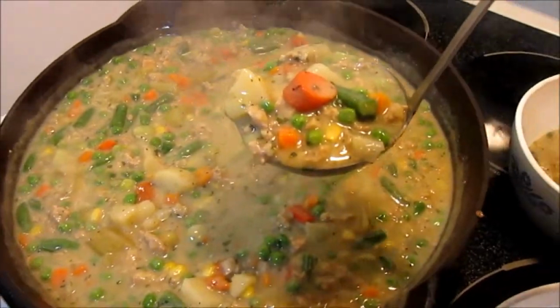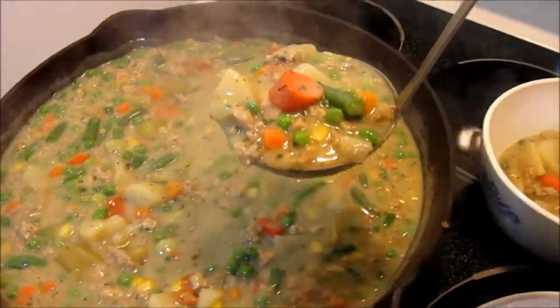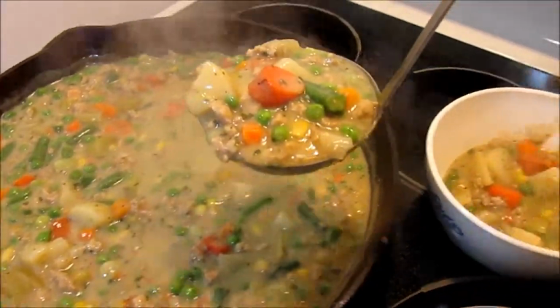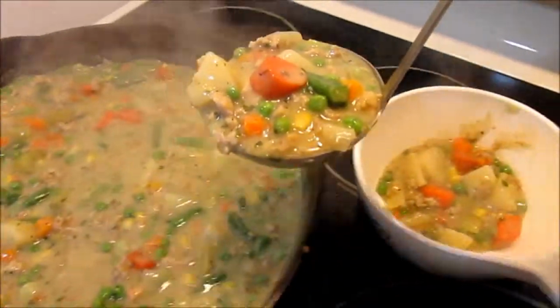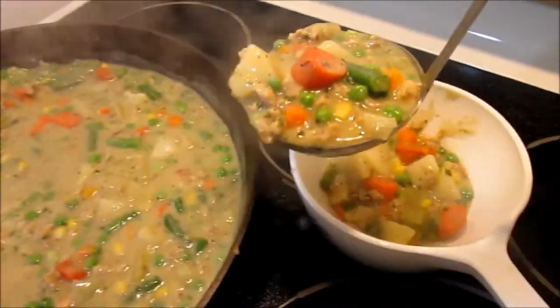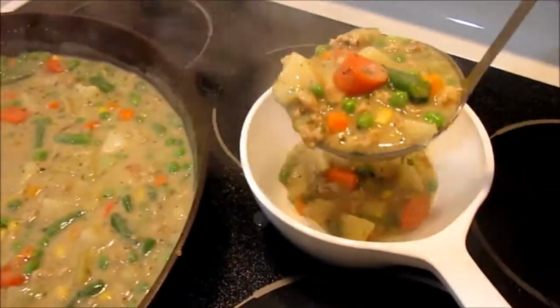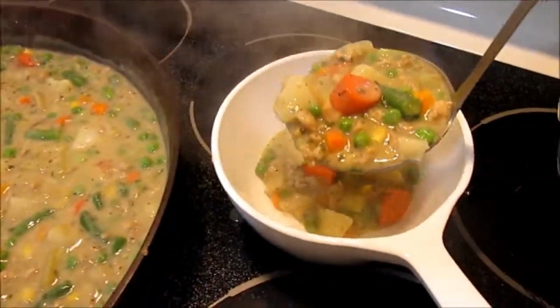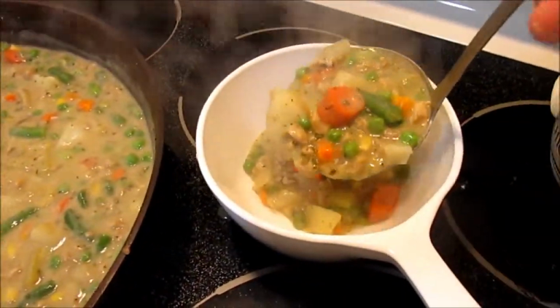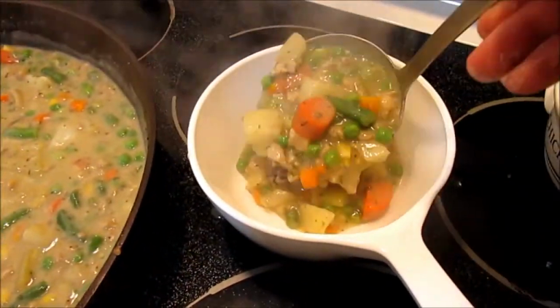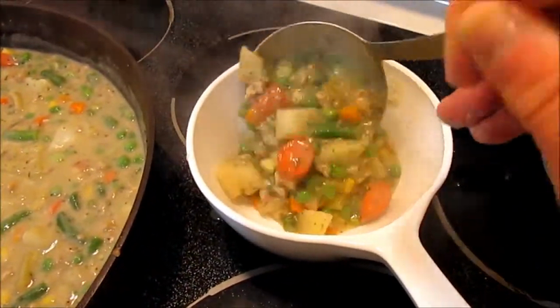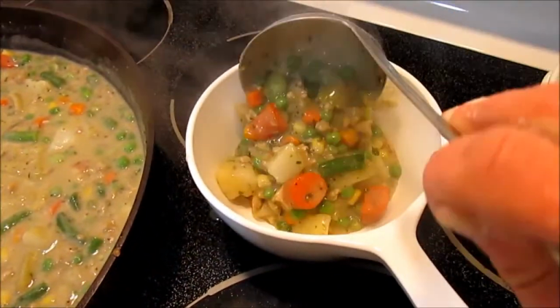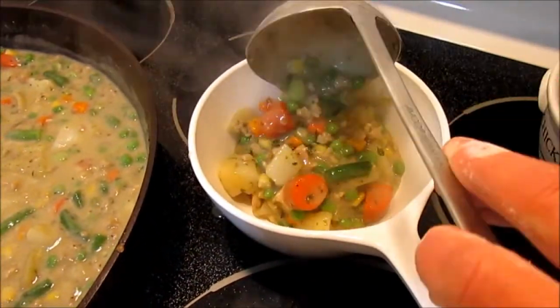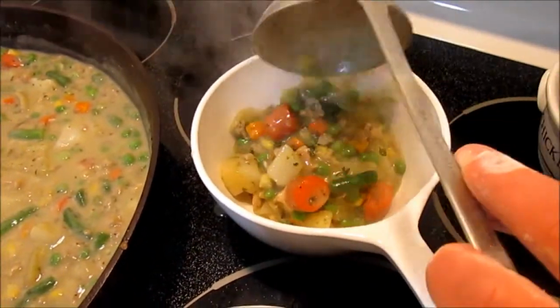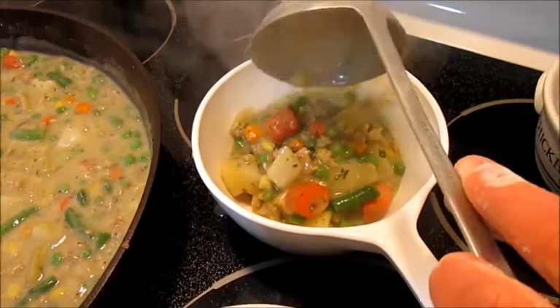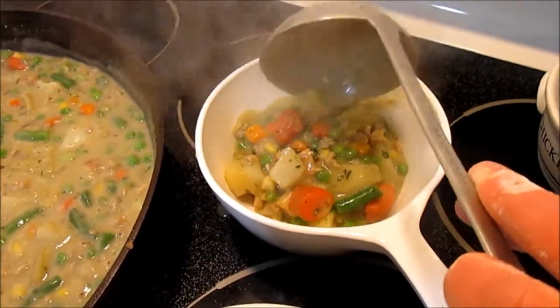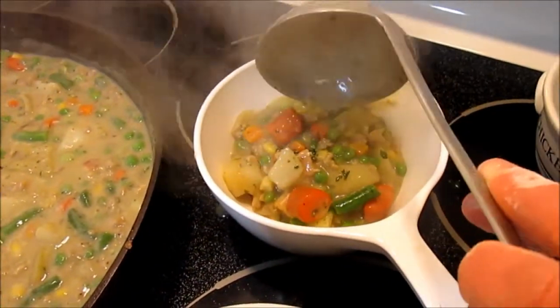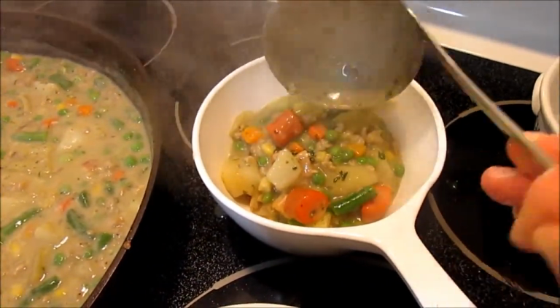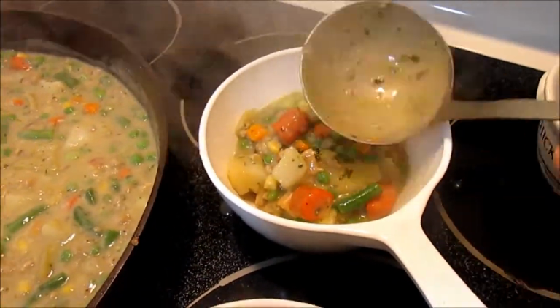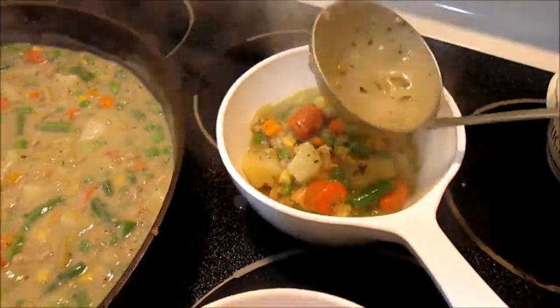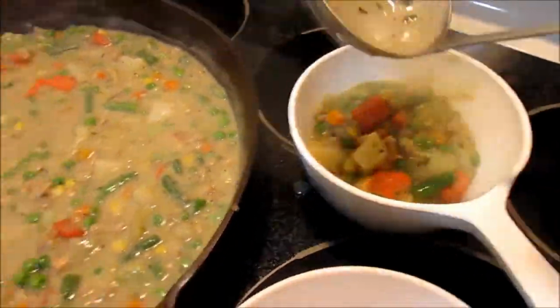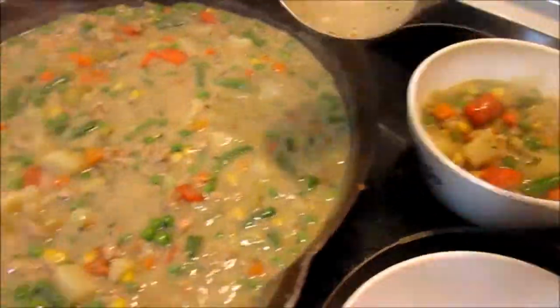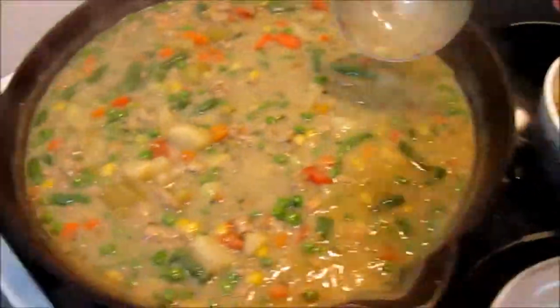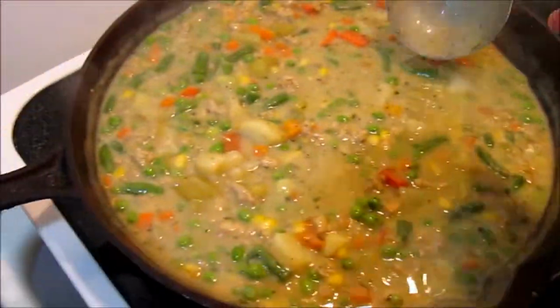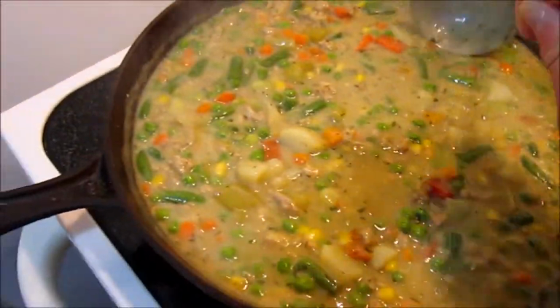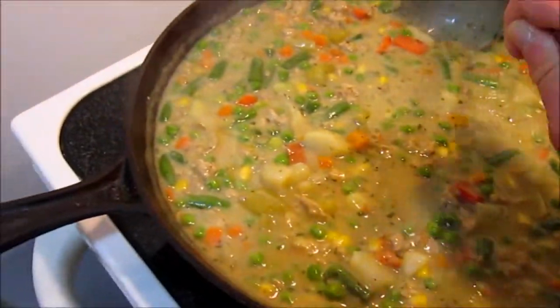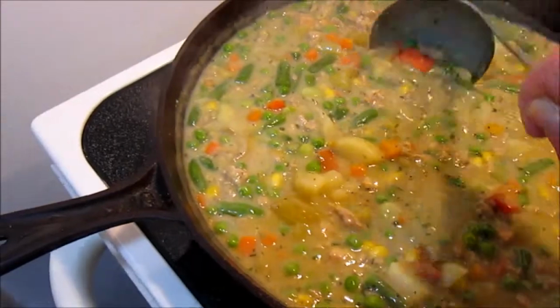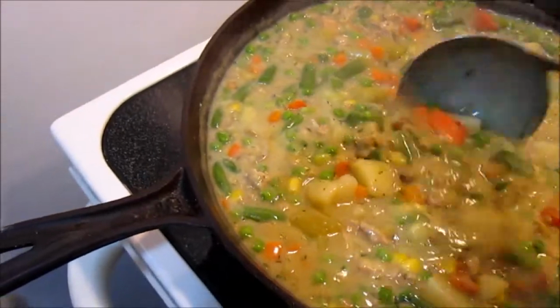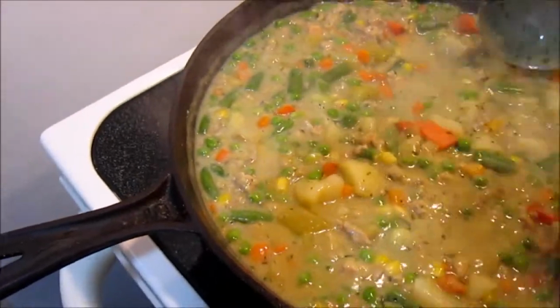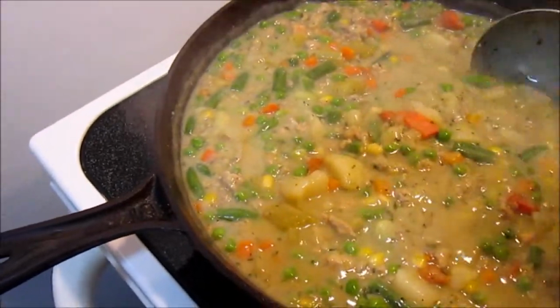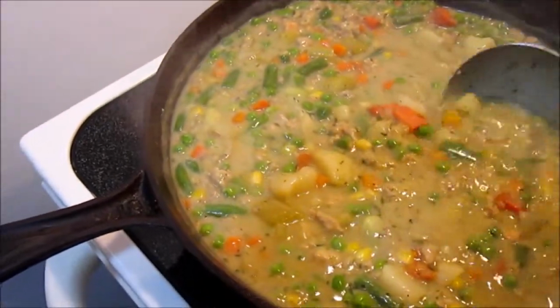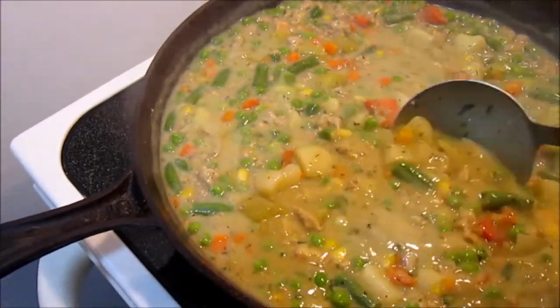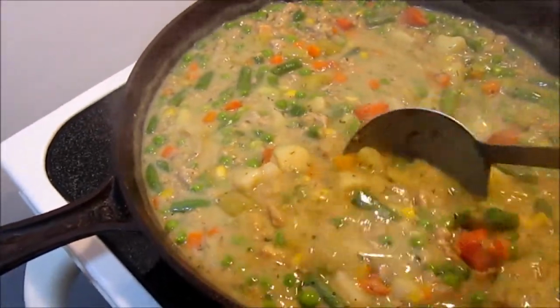Ladle the mixture into your oven bowls or ramekins, filling up to about a half an inch from the top.